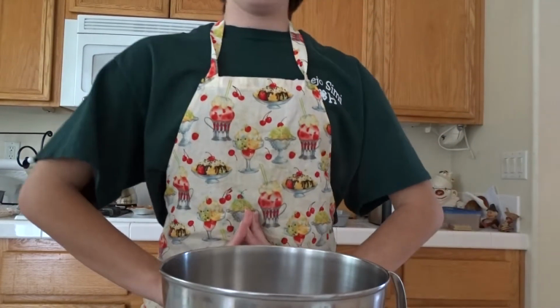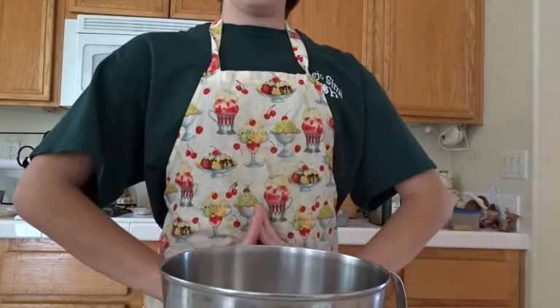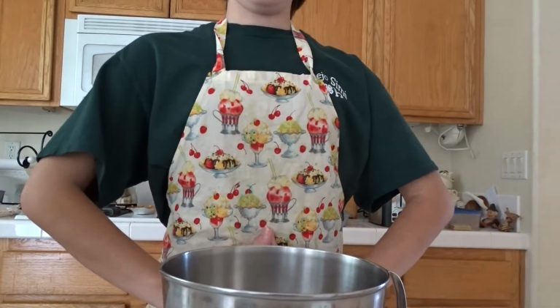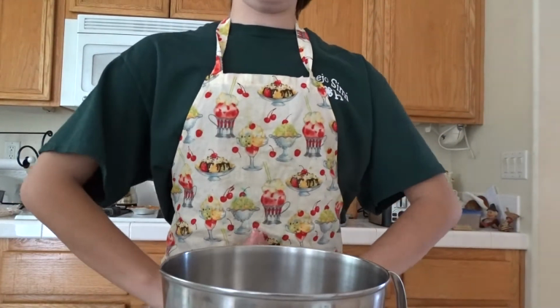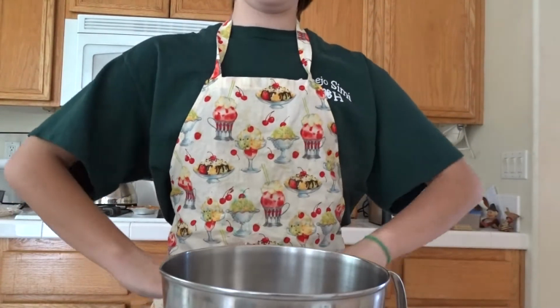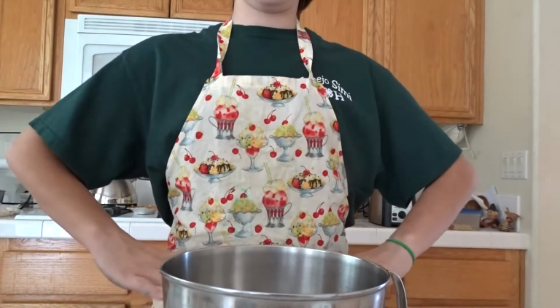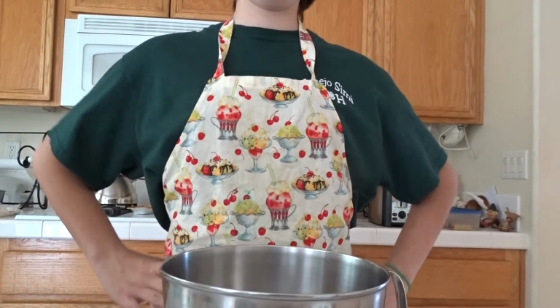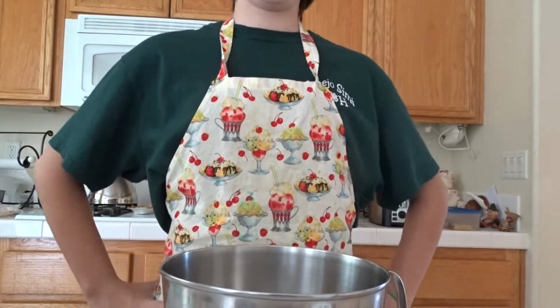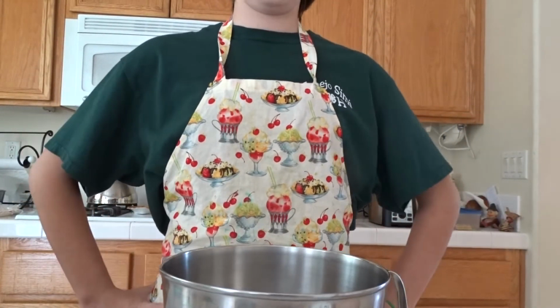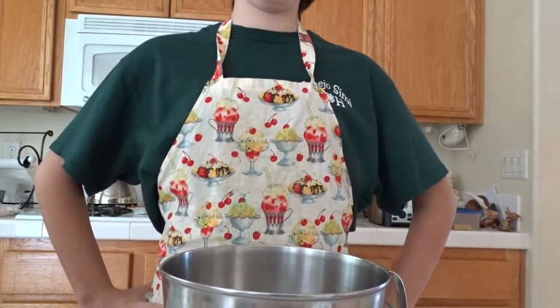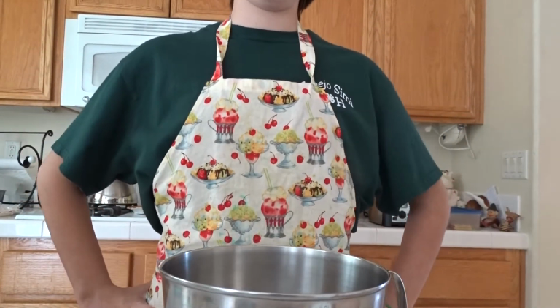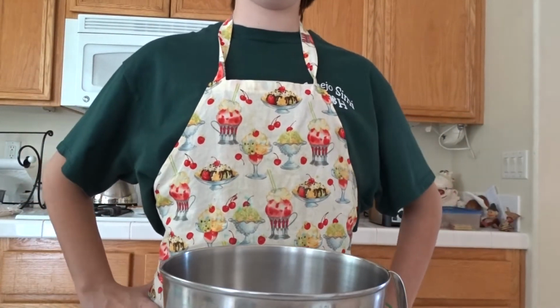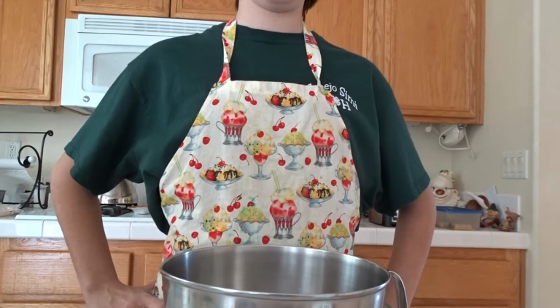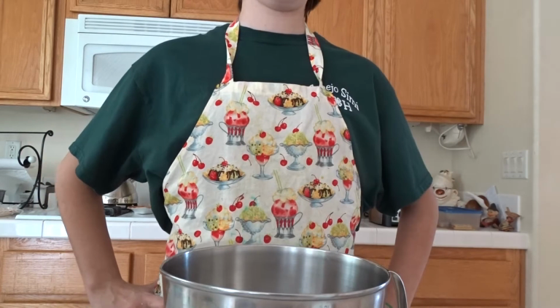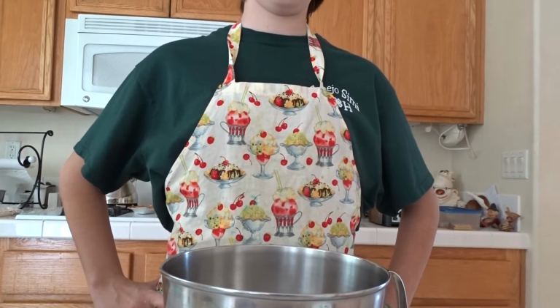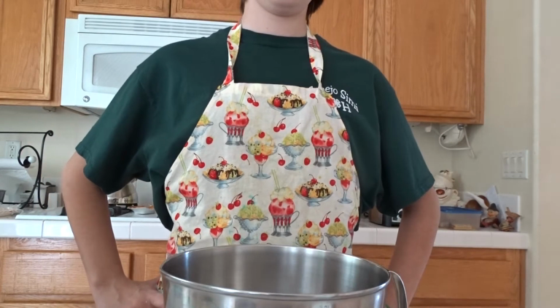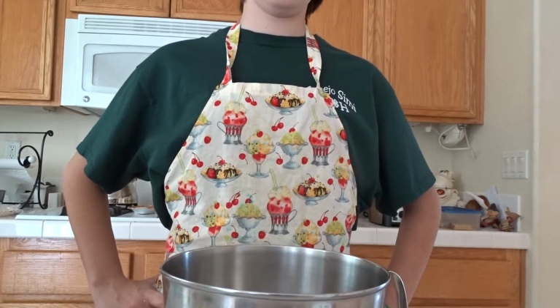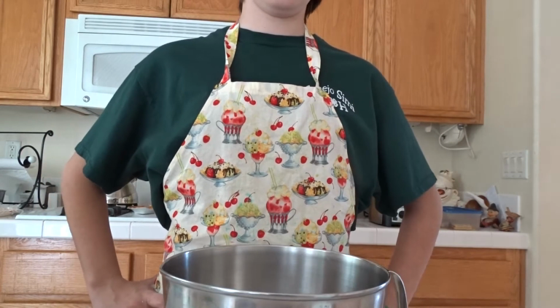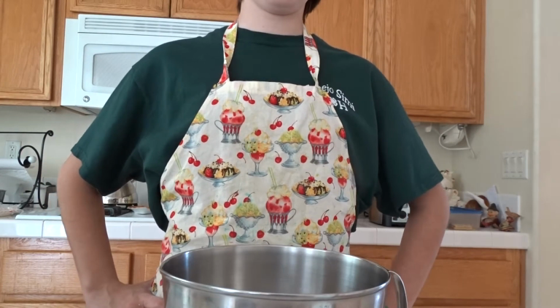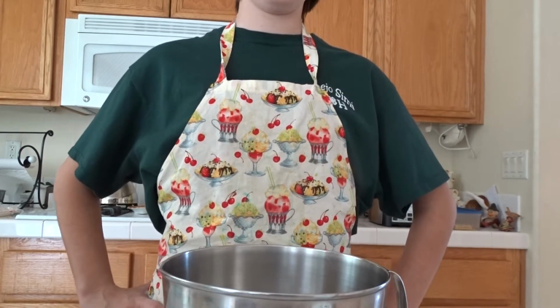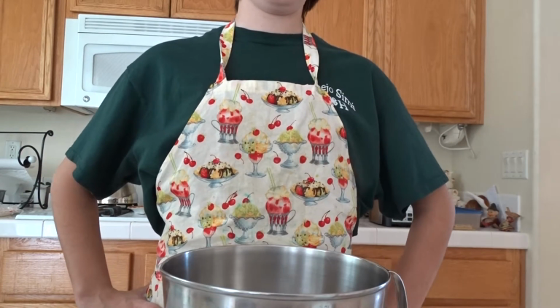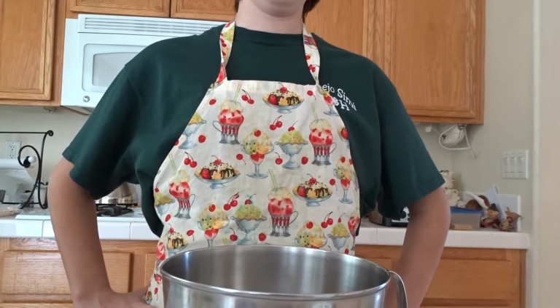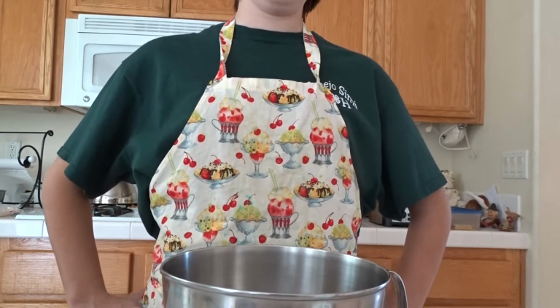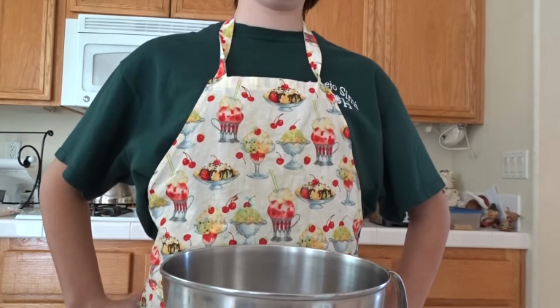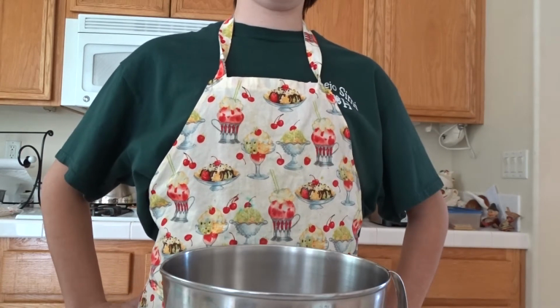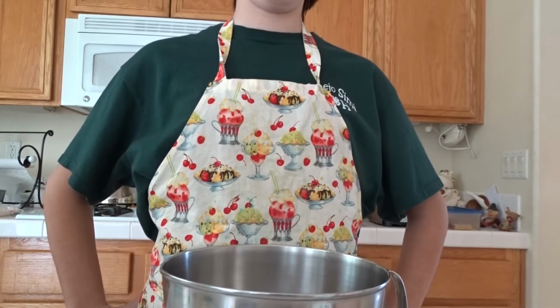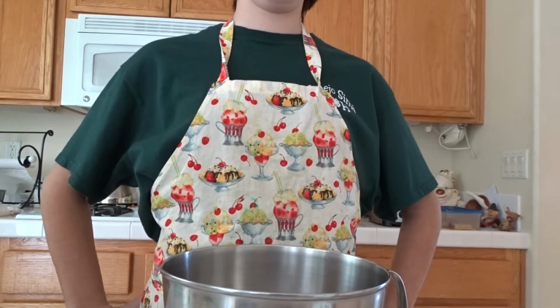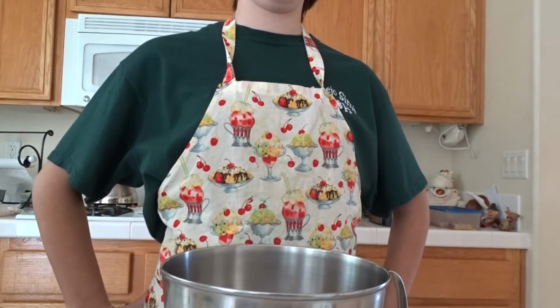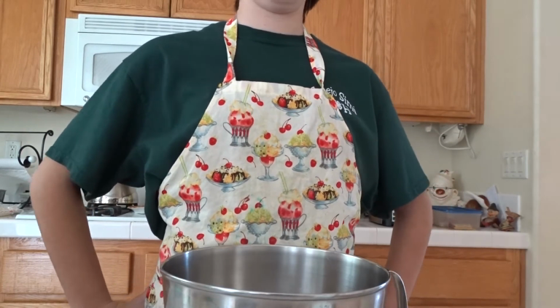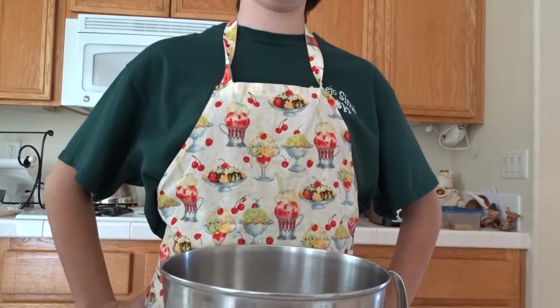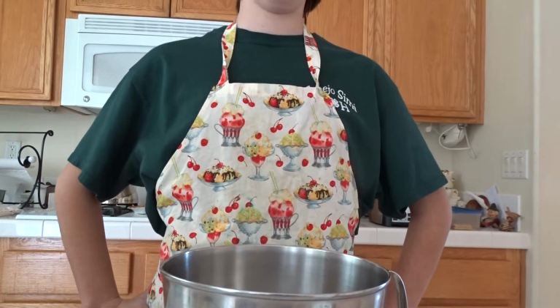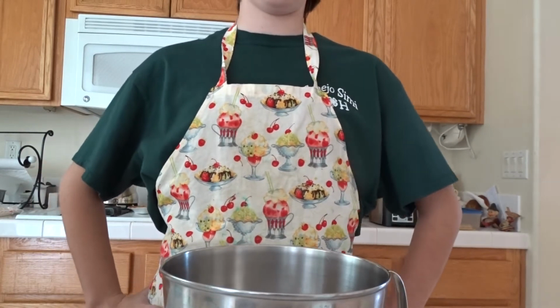Hello, I'm Anna from the Kineho Simi 4-H Club and I'm going to be showing how I make my lemon snow bars.